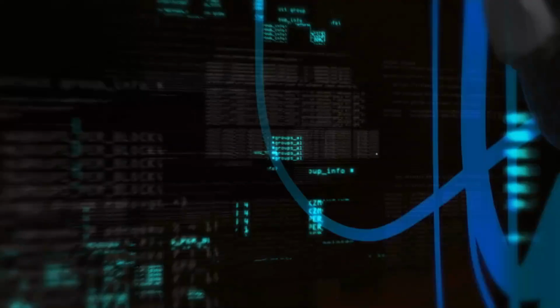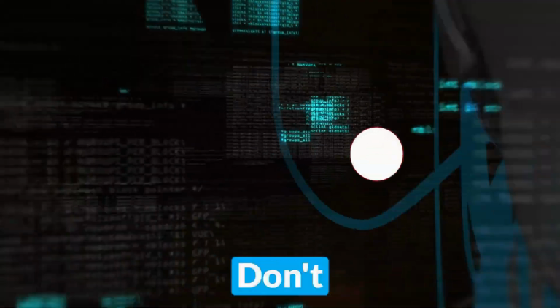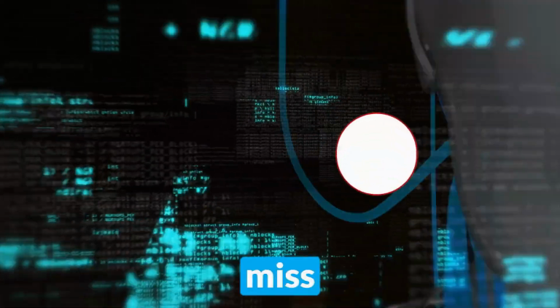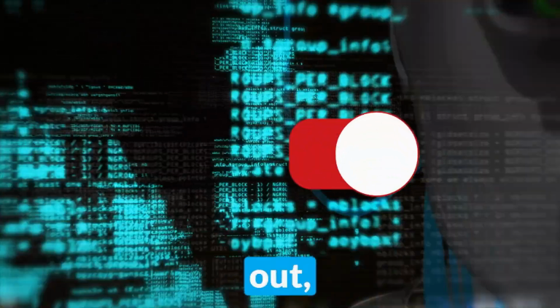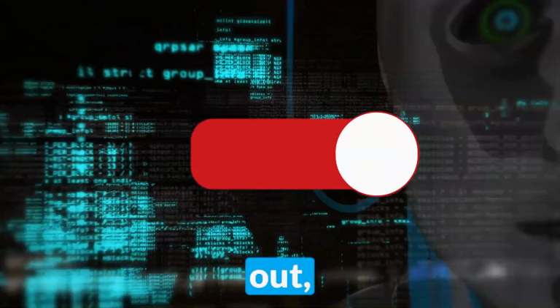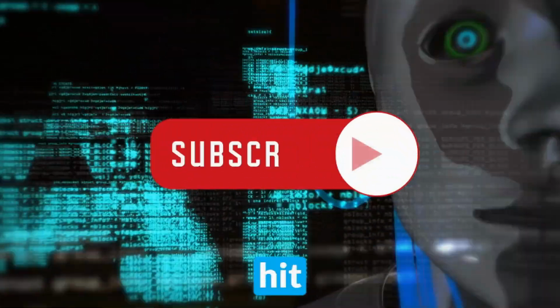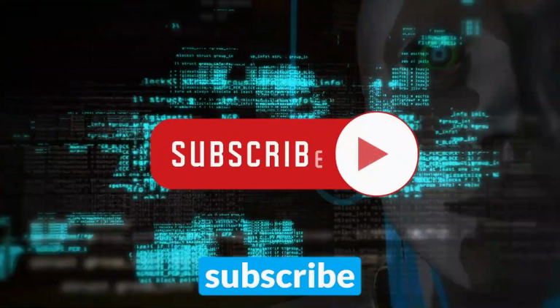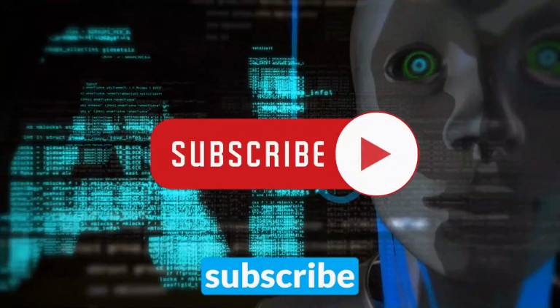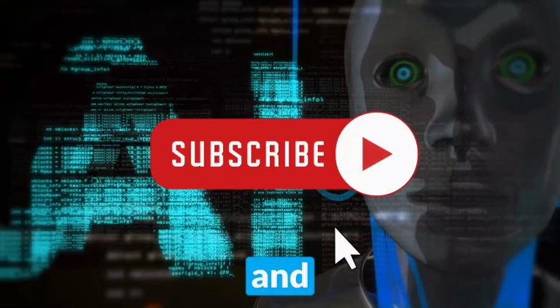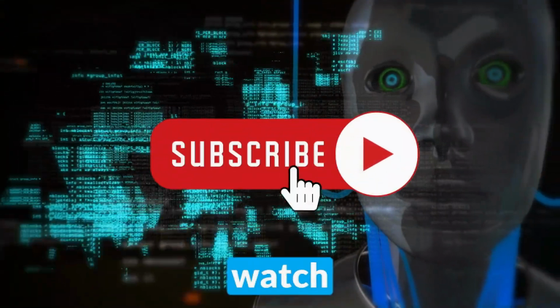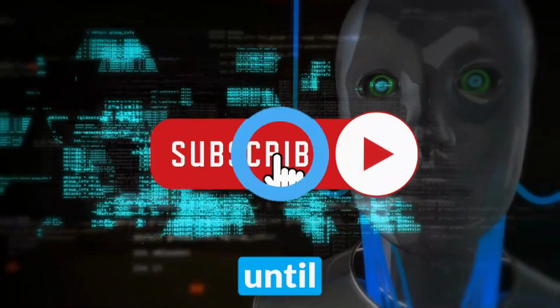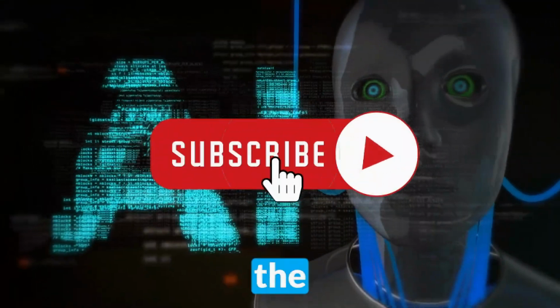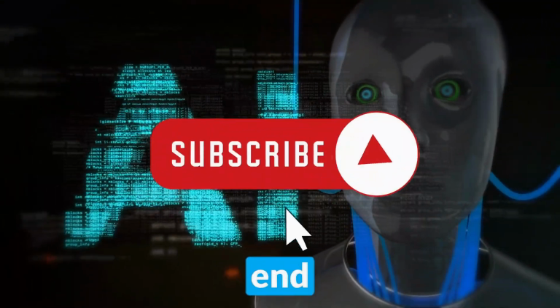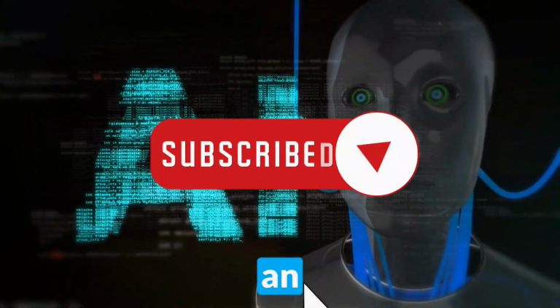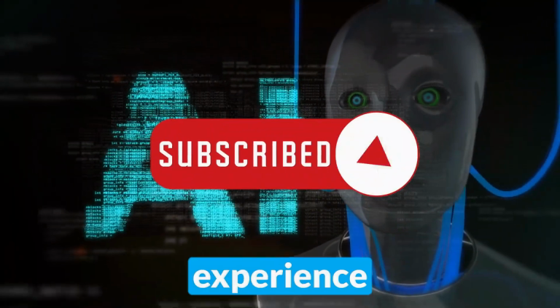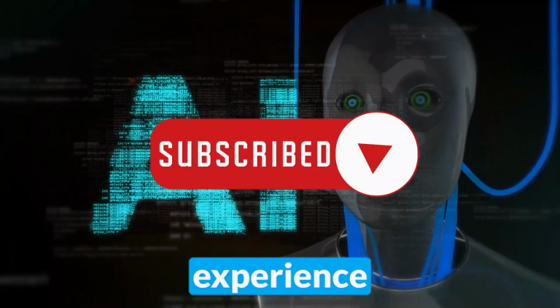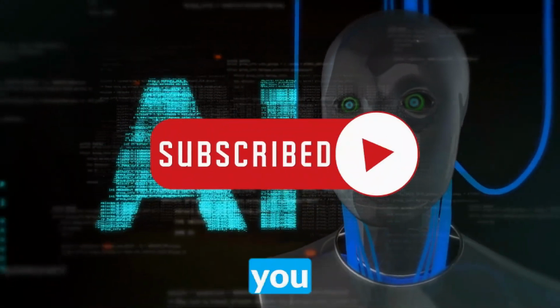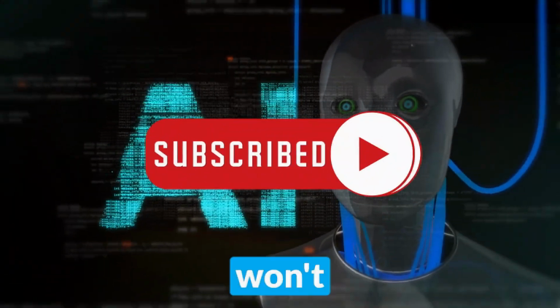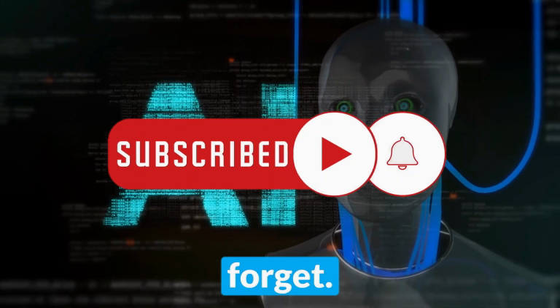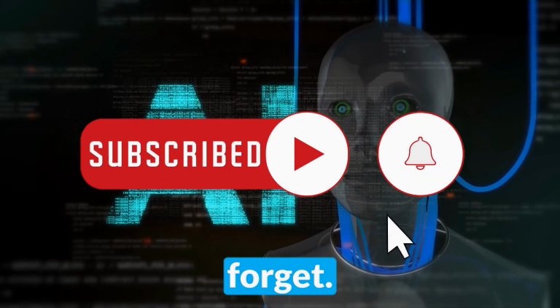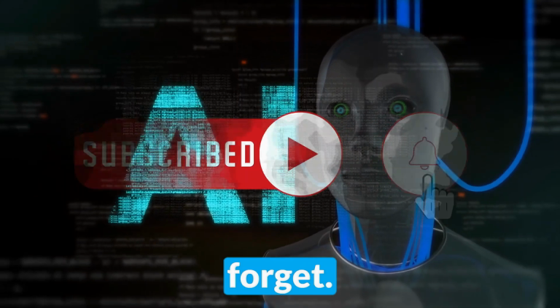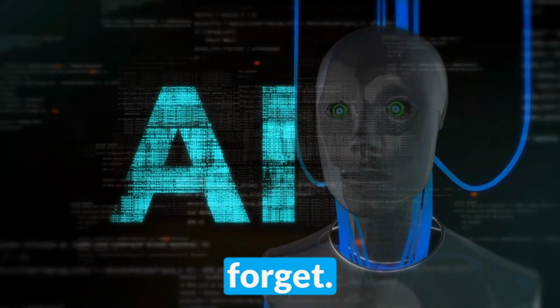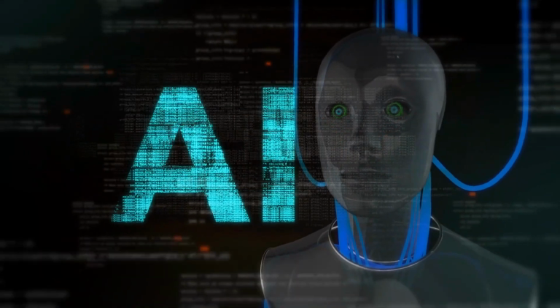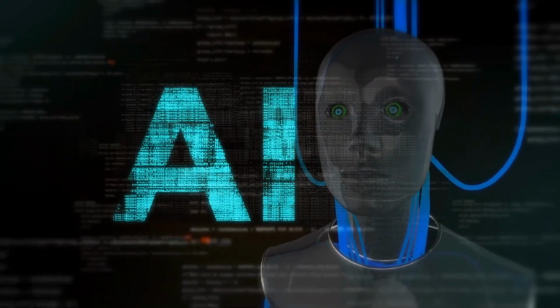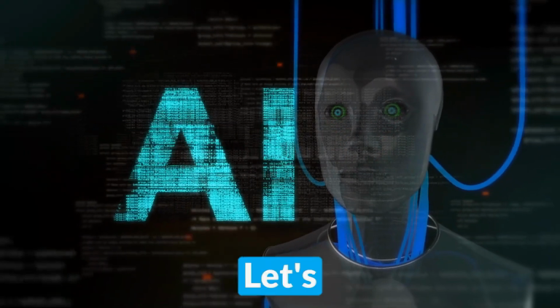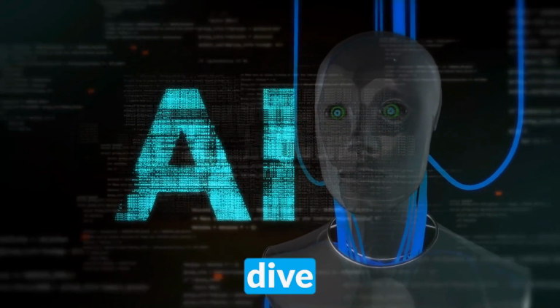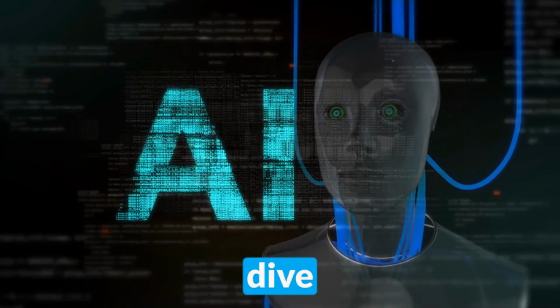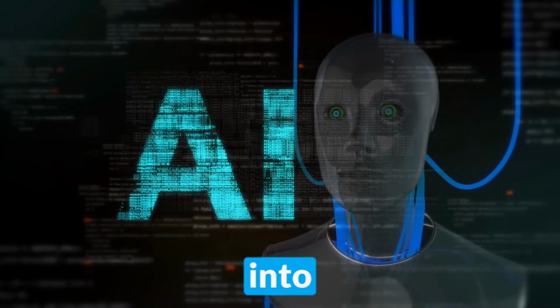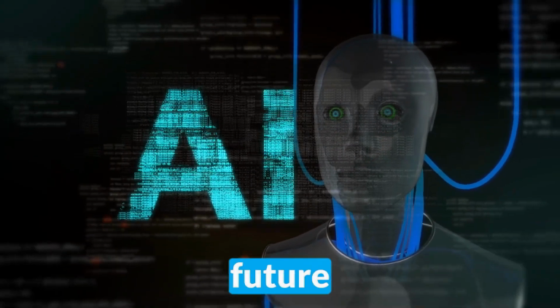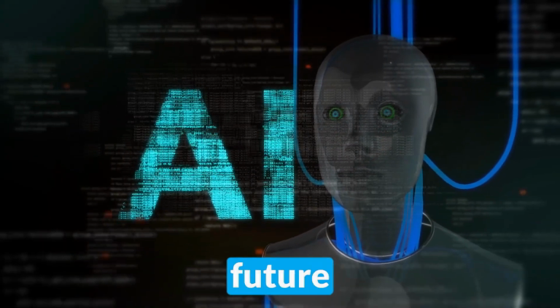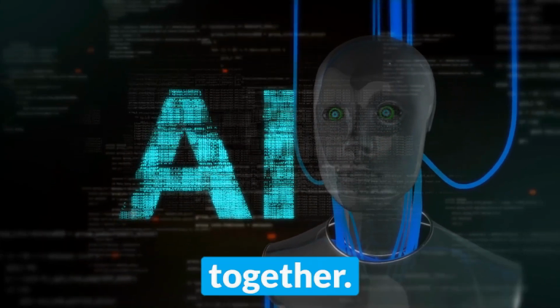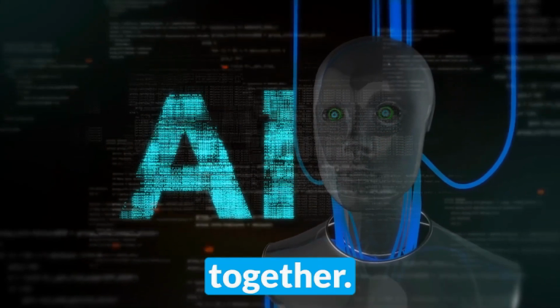Don't miss out — hit subscribe and watch until the end for an experience you won't forget. Let's dive into the future together.